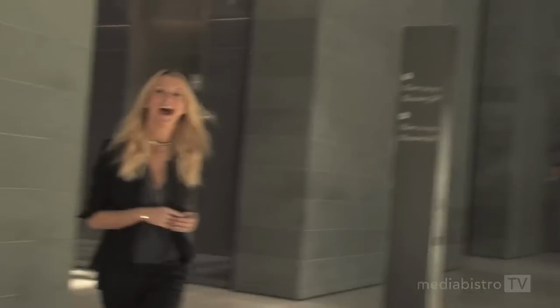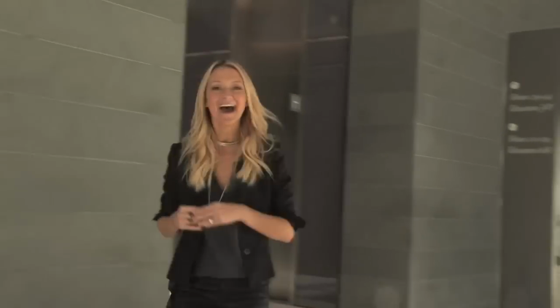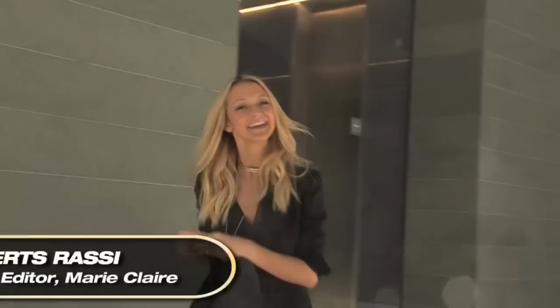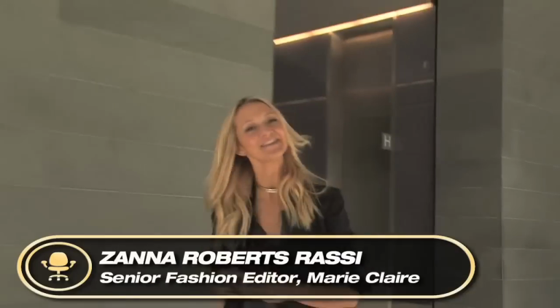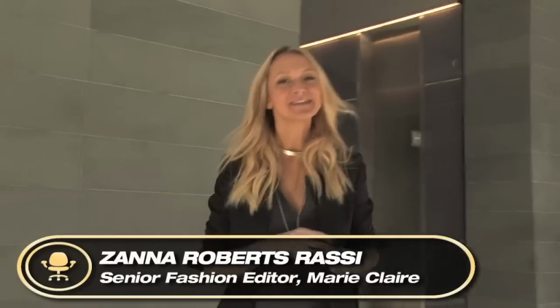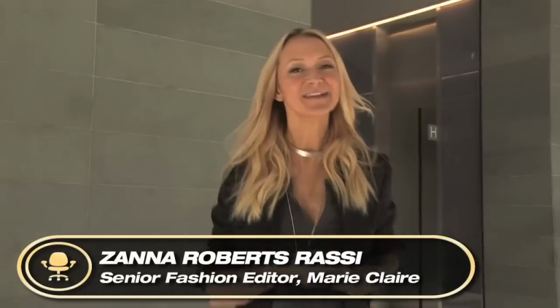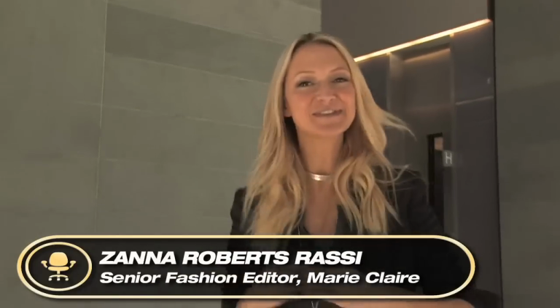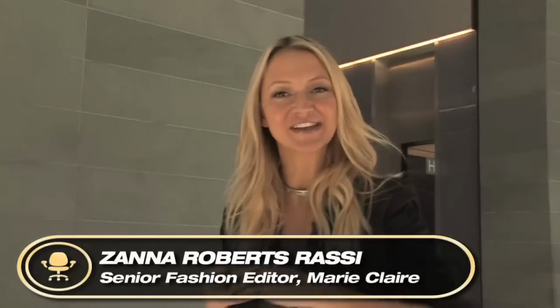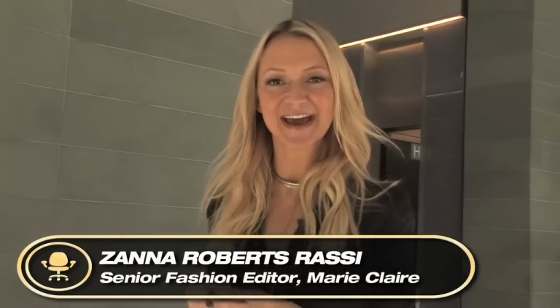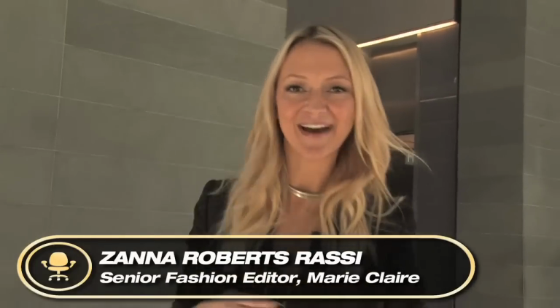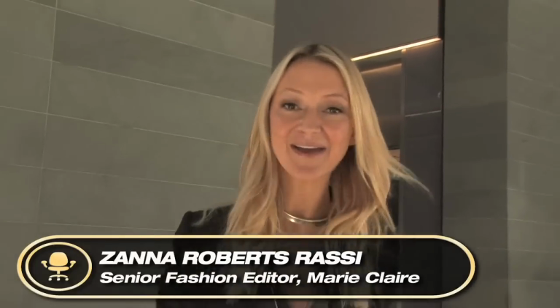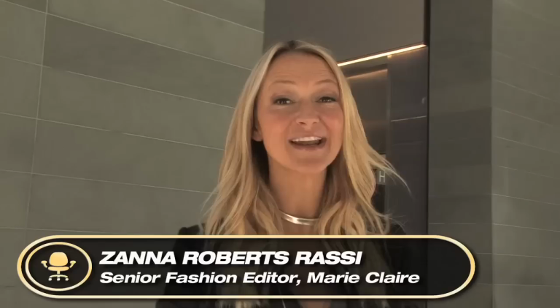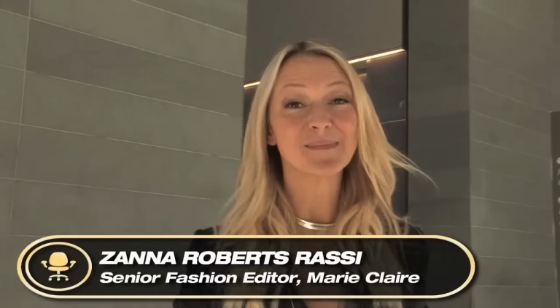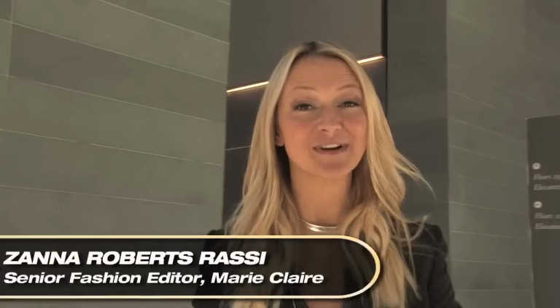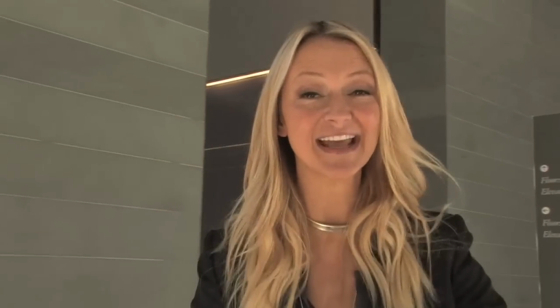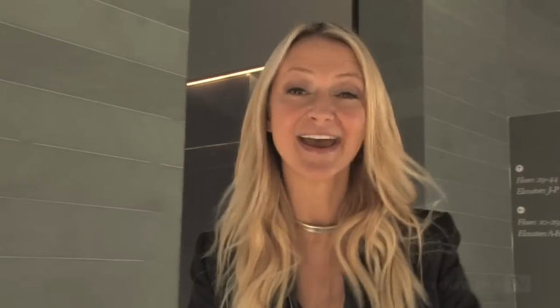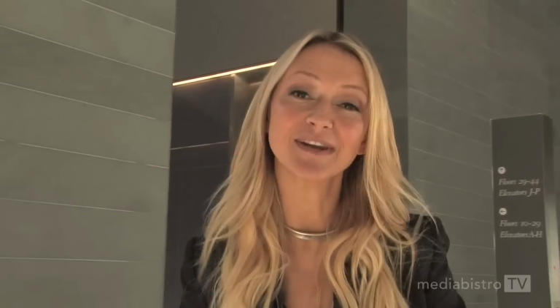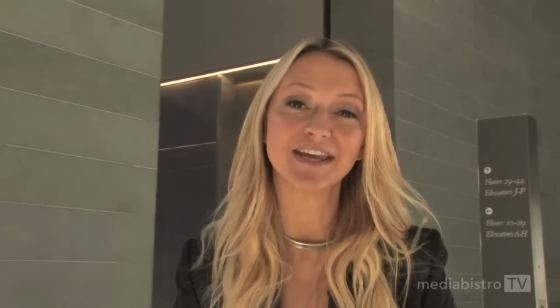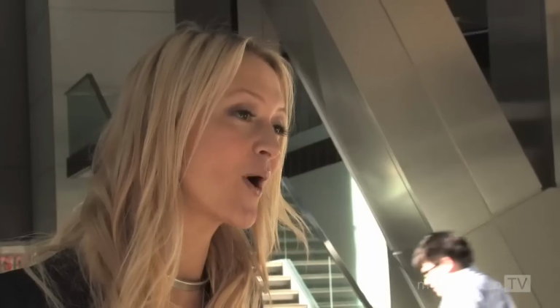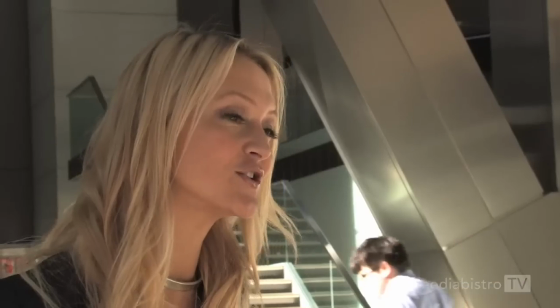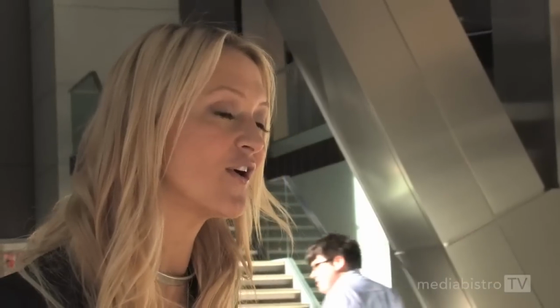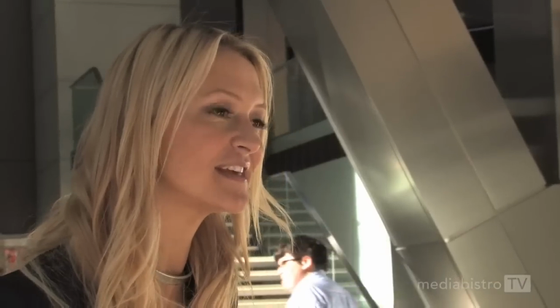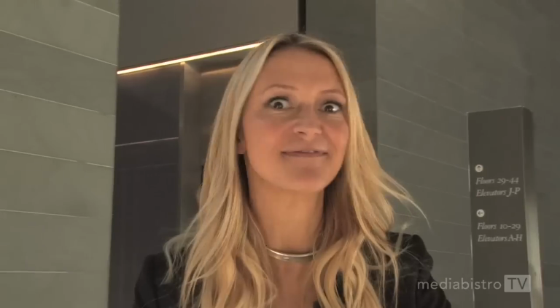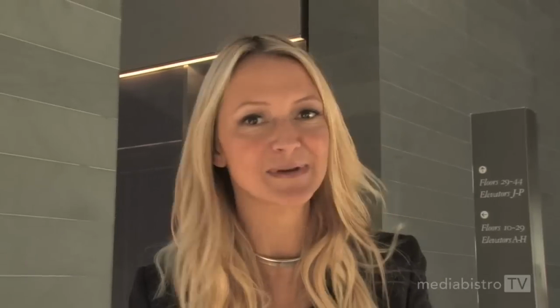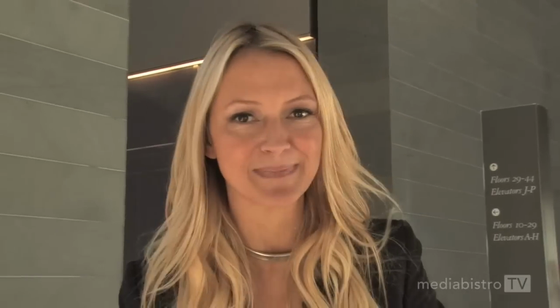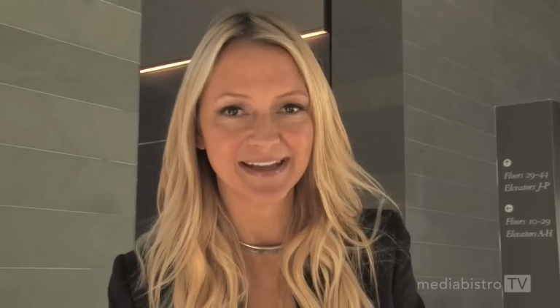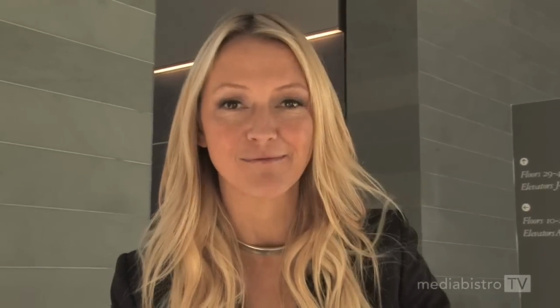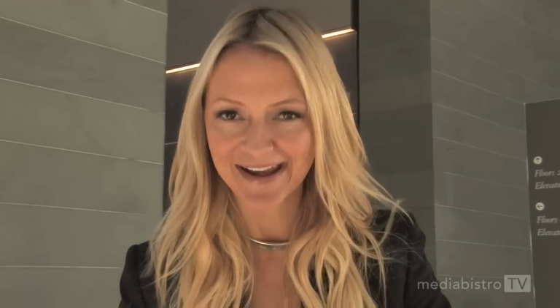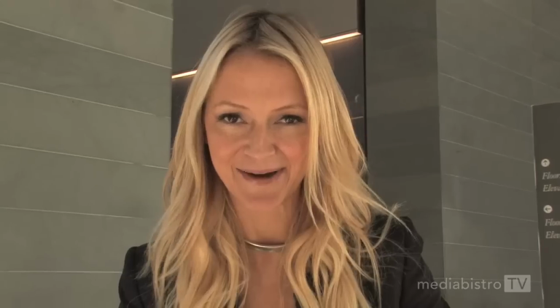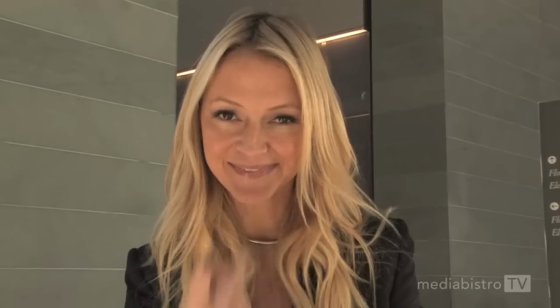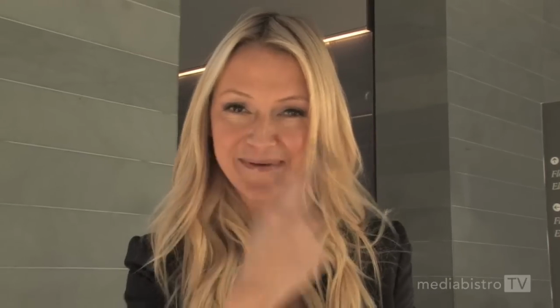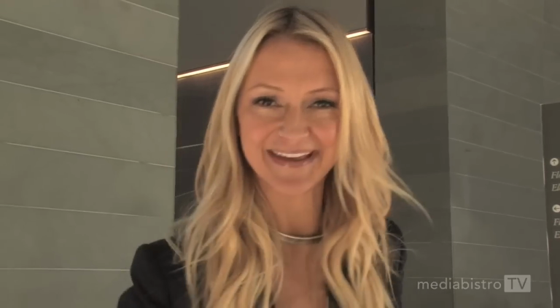Hi Cubes, welcome to Hearst Tower. I'm Zanna Roberts-Rossi and I'm going to take you on a tour of this fabulous building right now. Come with me.